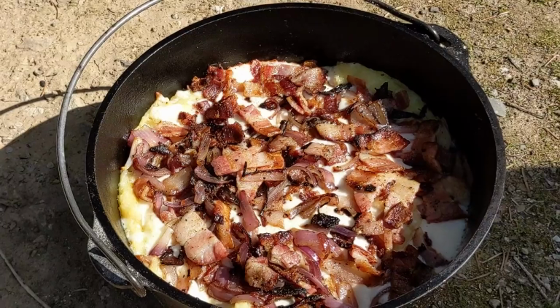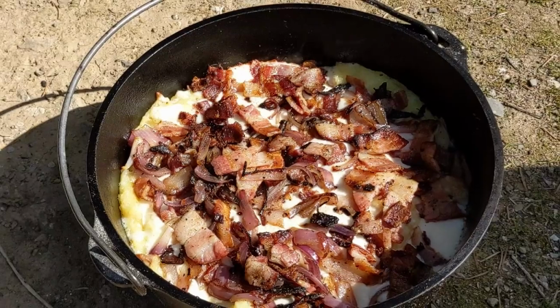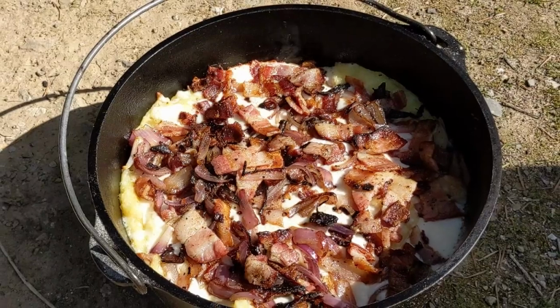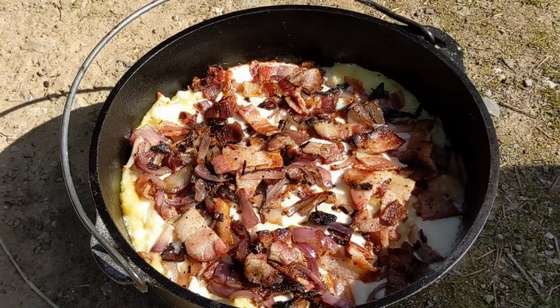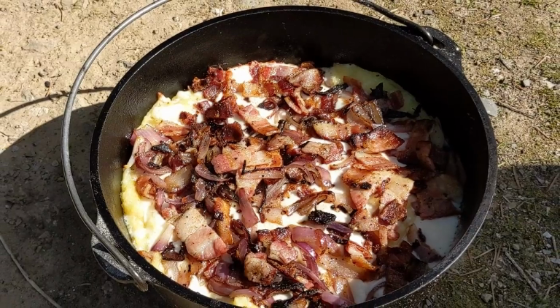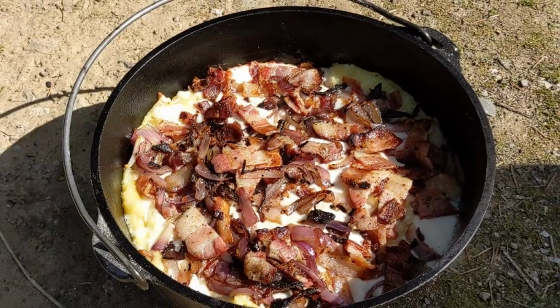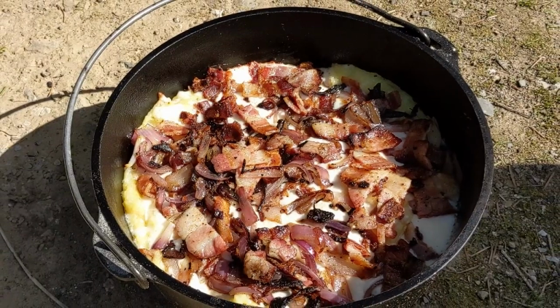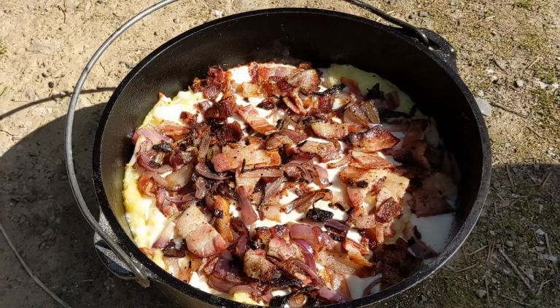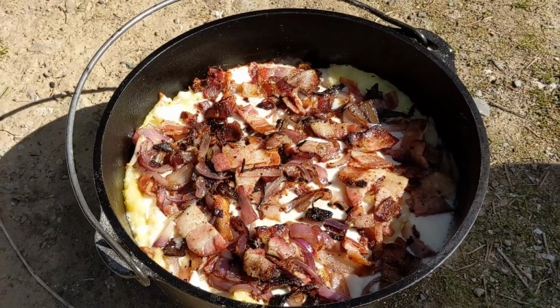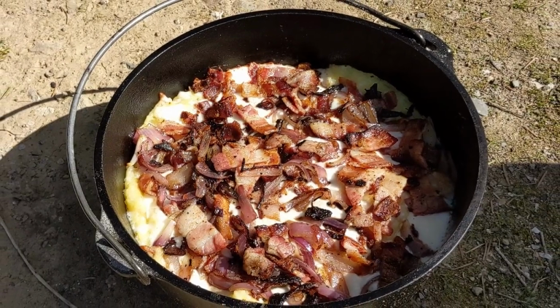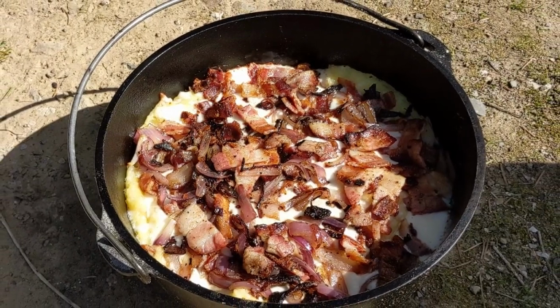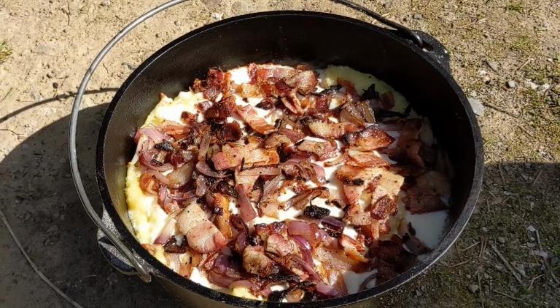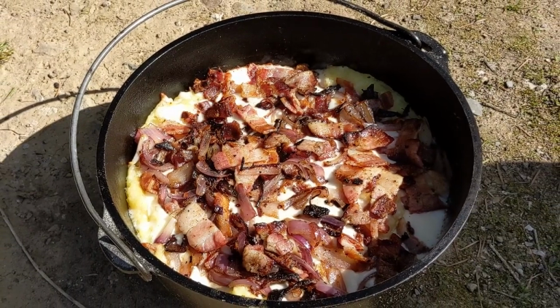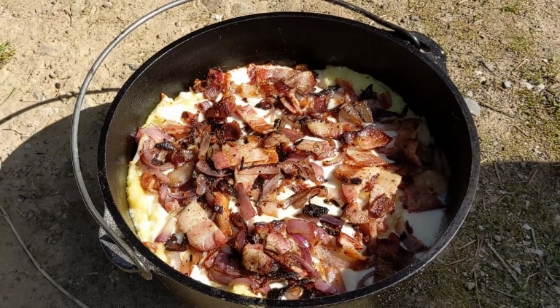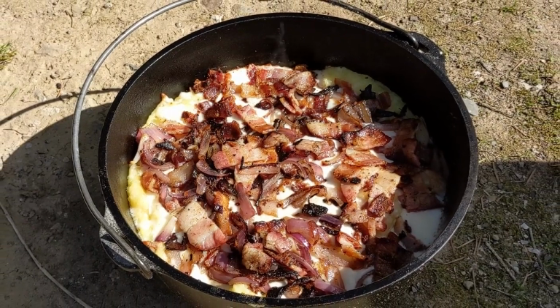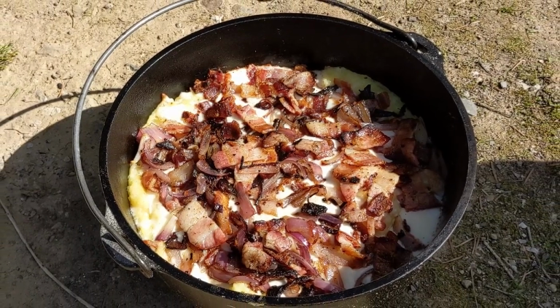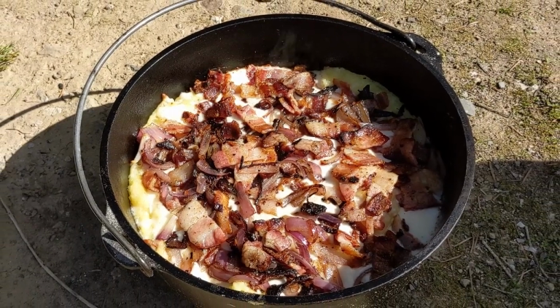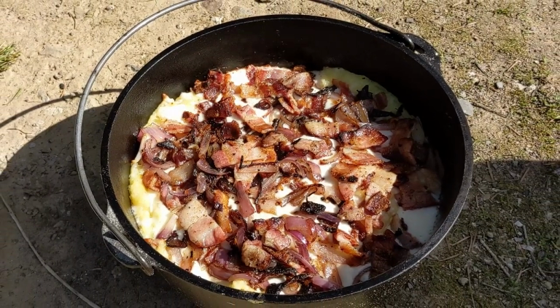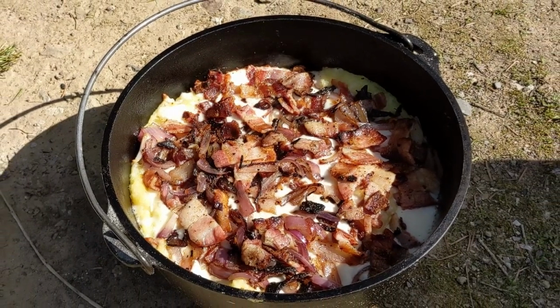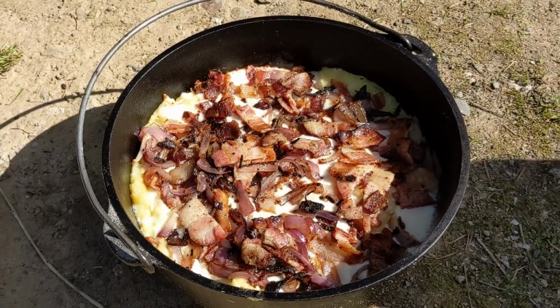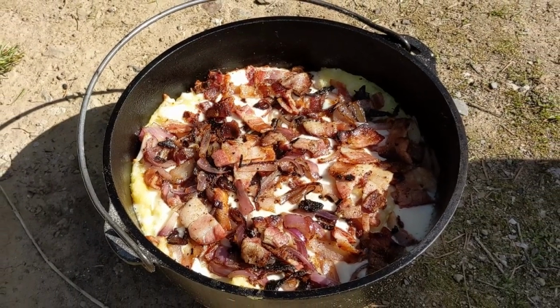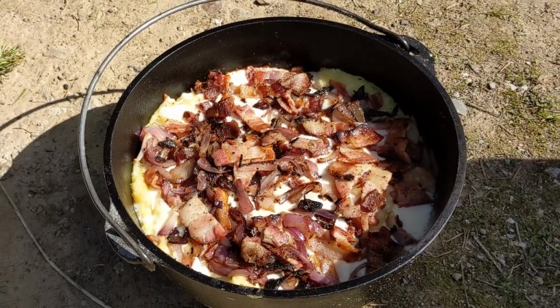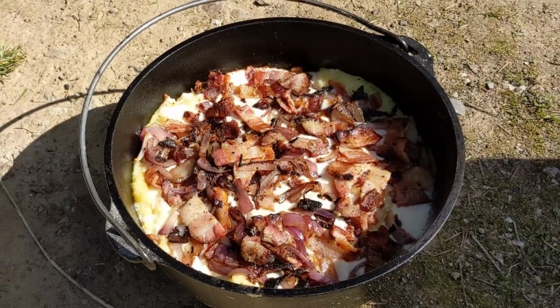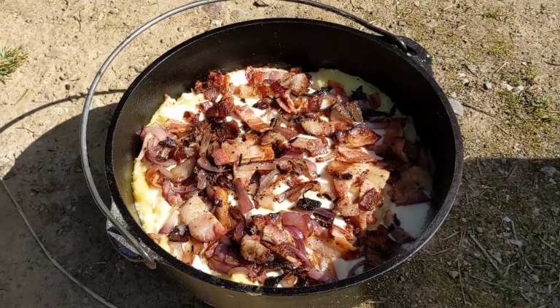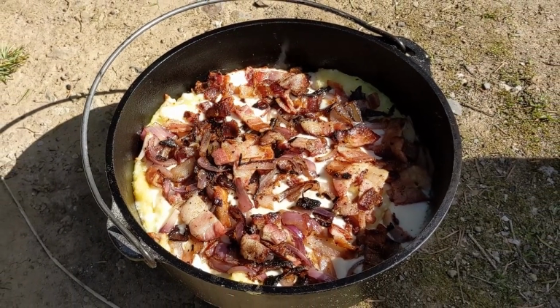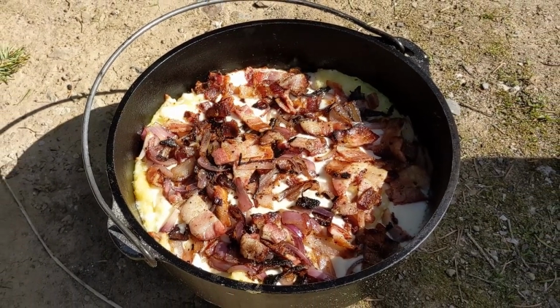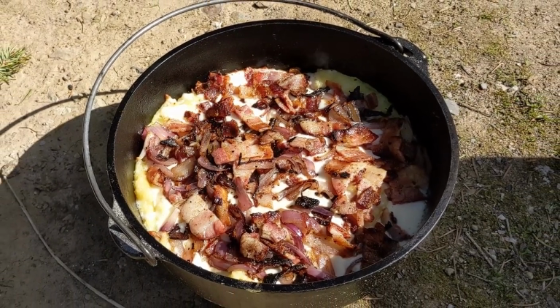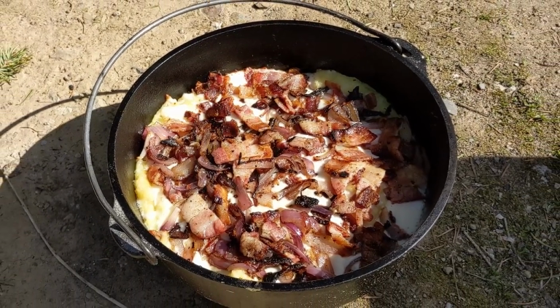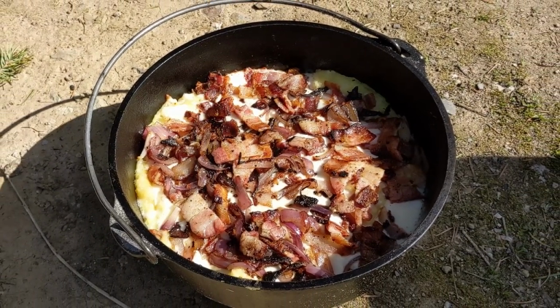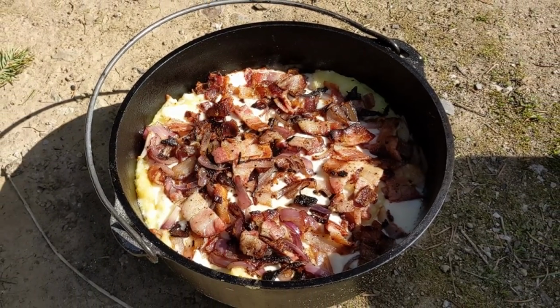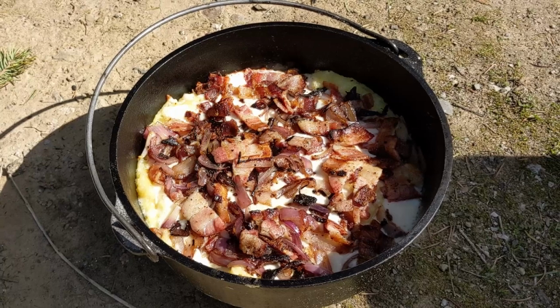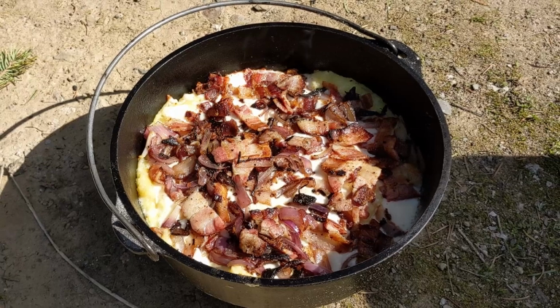Good lord! Oh, that looks so good. Oh yeah, I'm getting a plate.